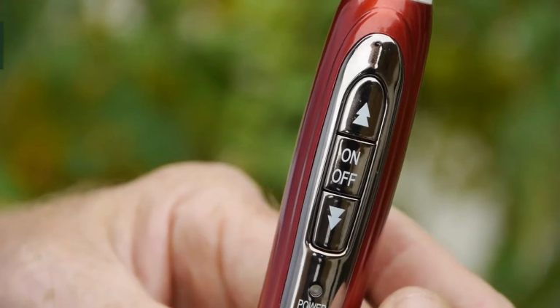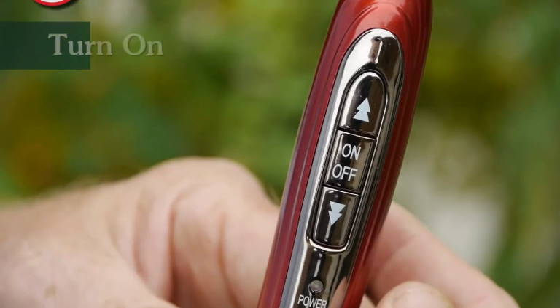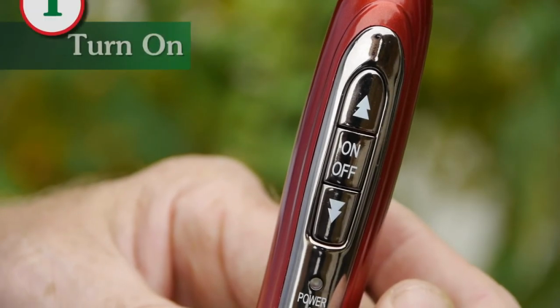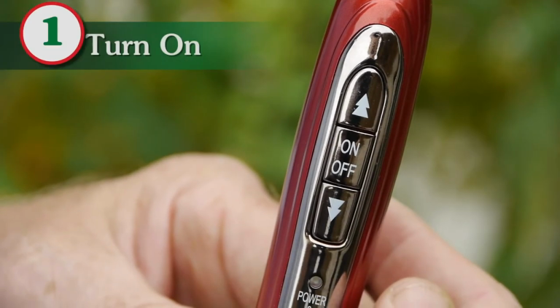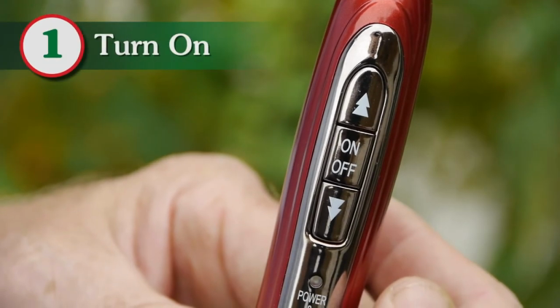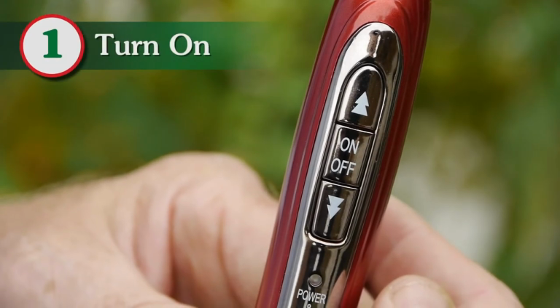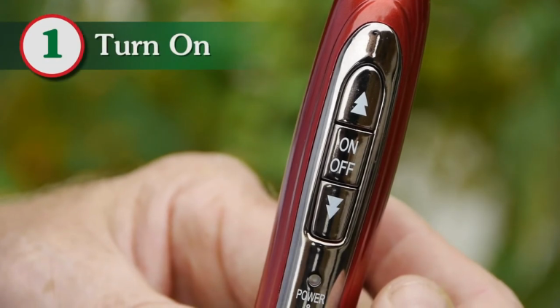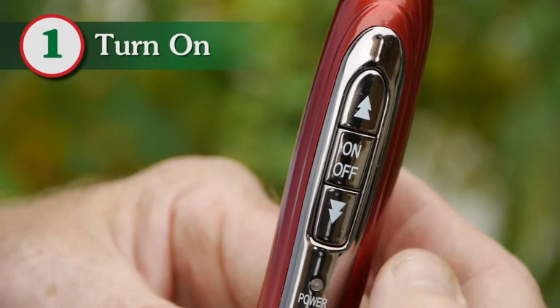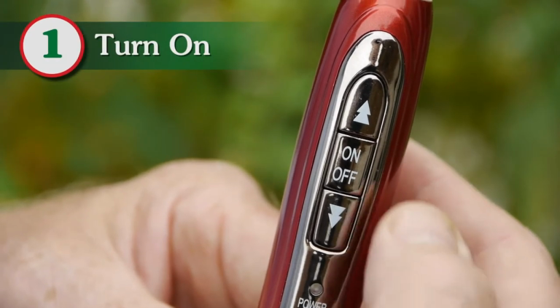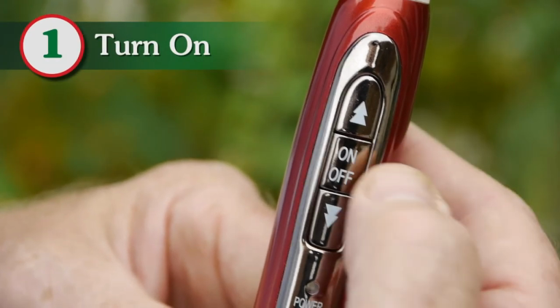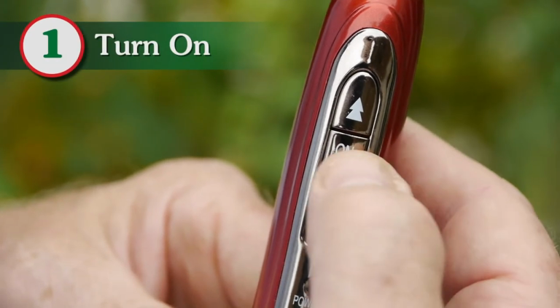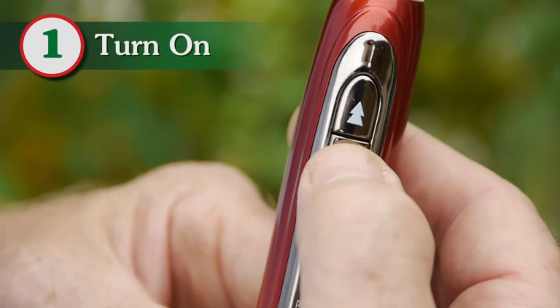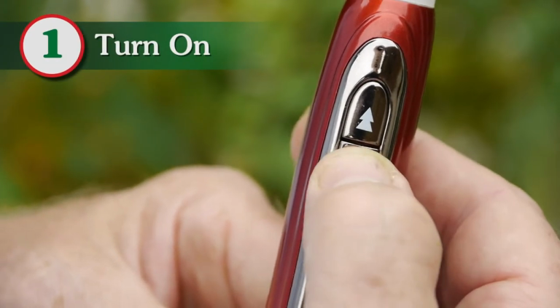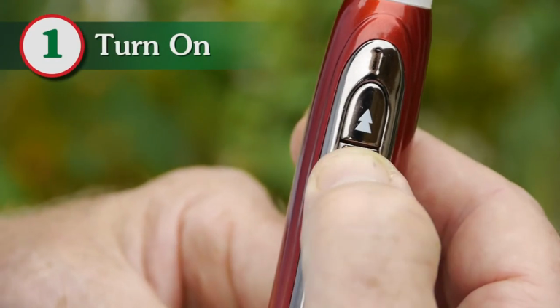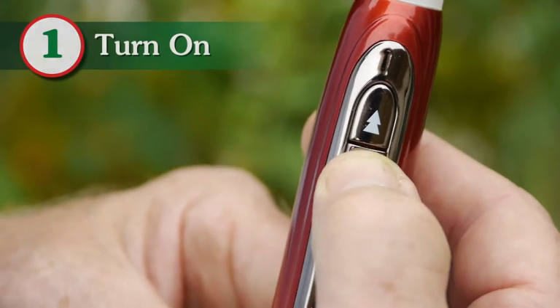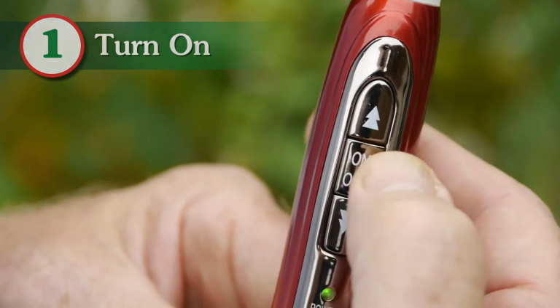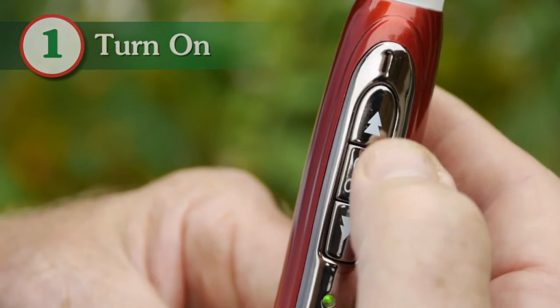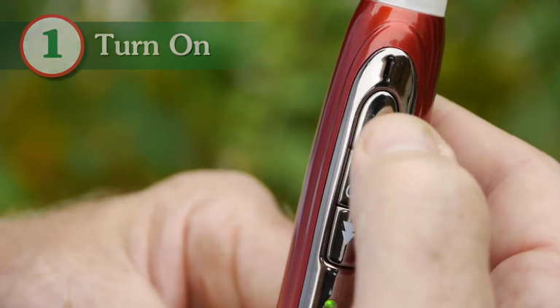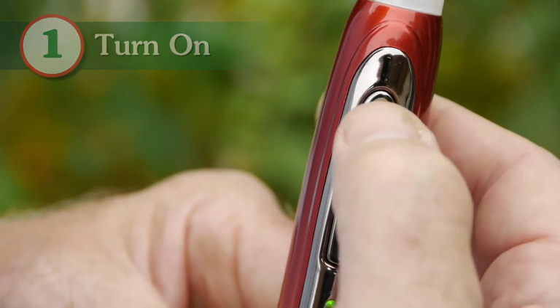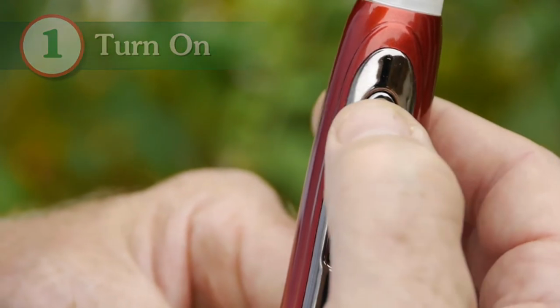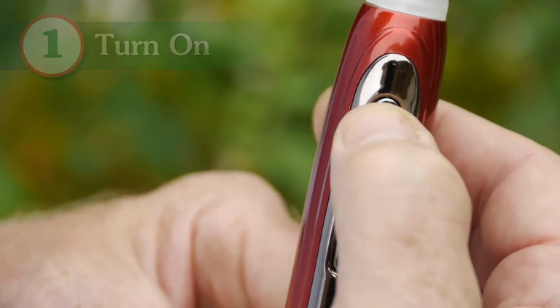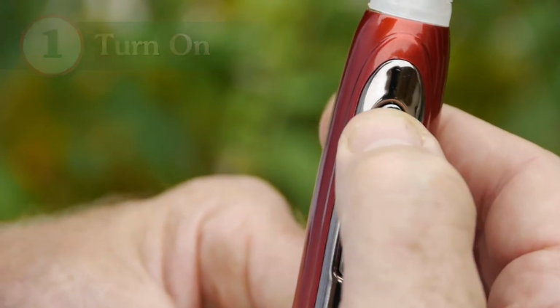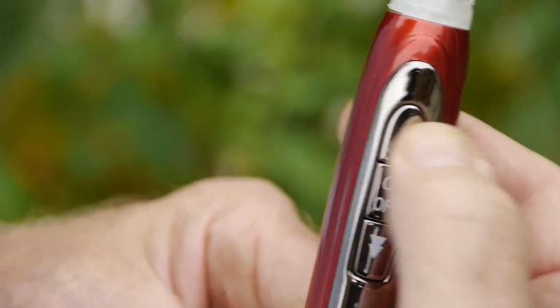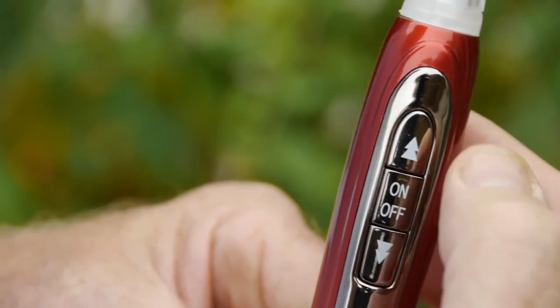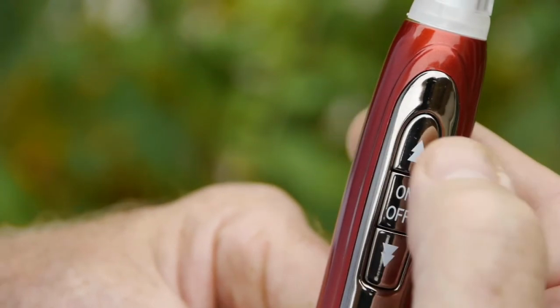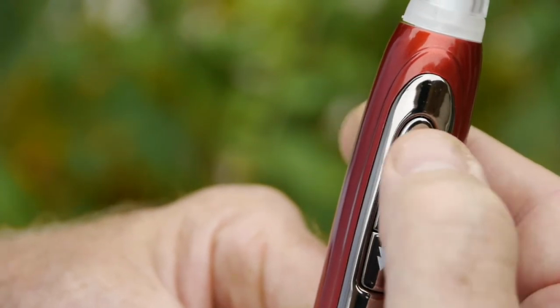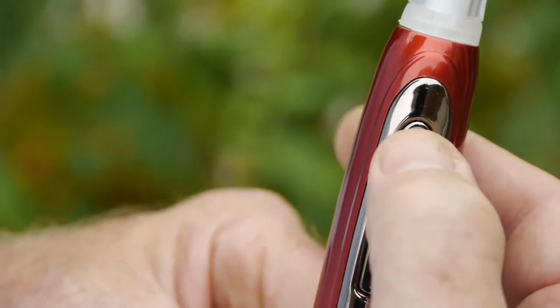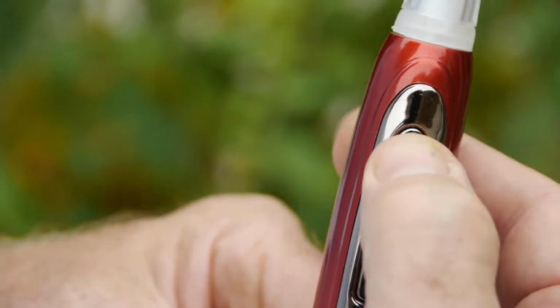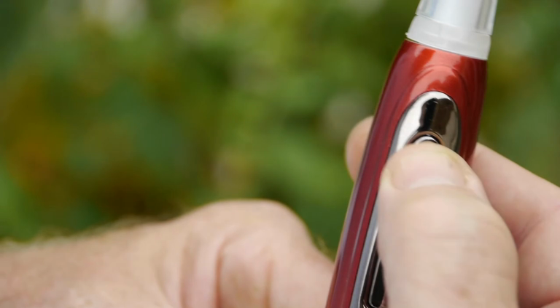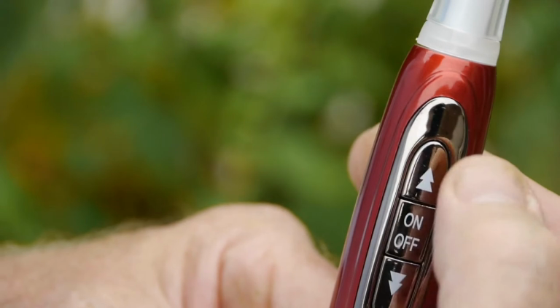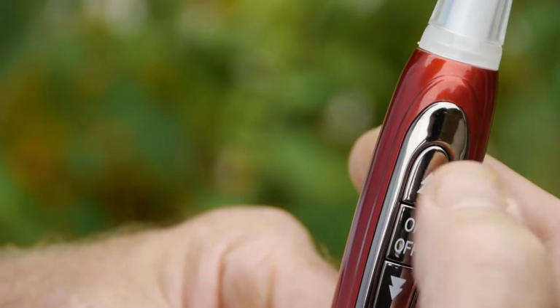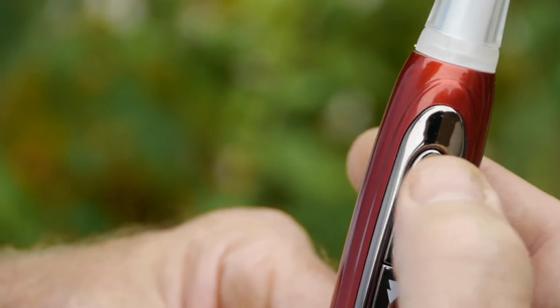First, press the on button to begin vibration and use the arrows to adjust the speed.